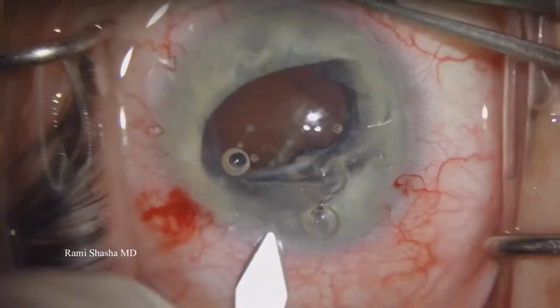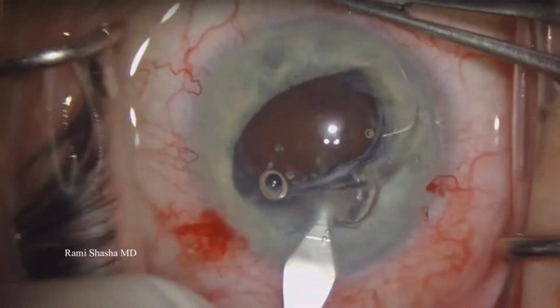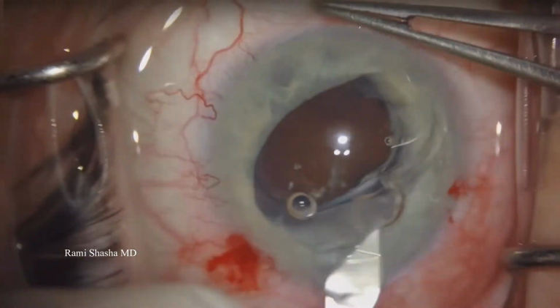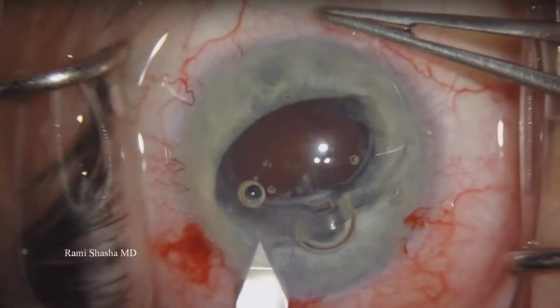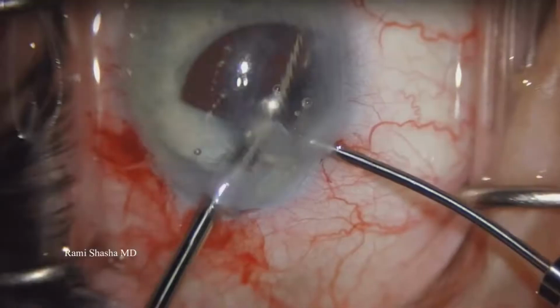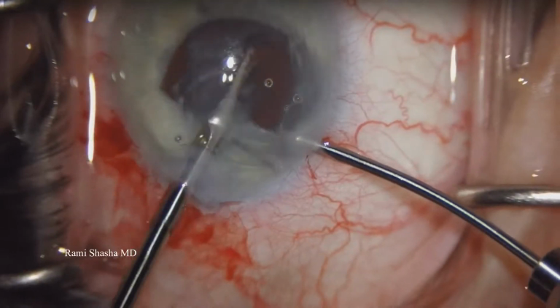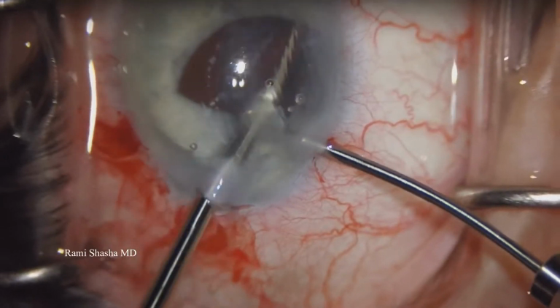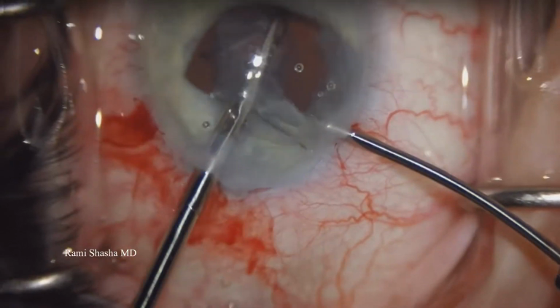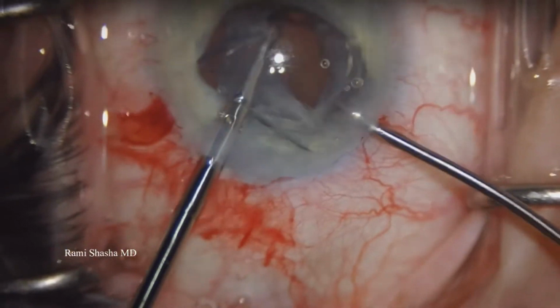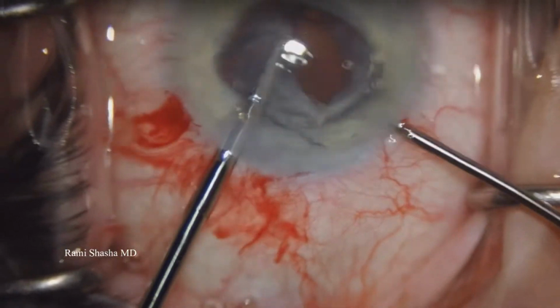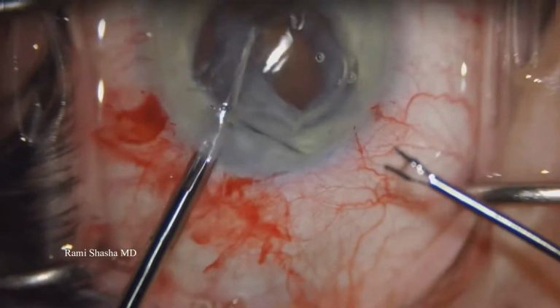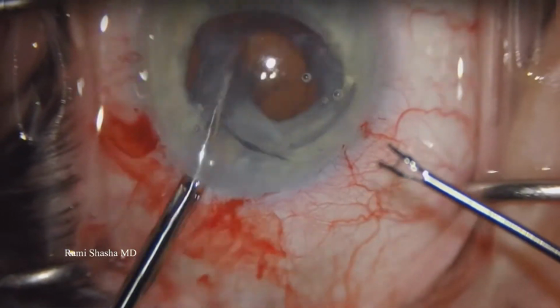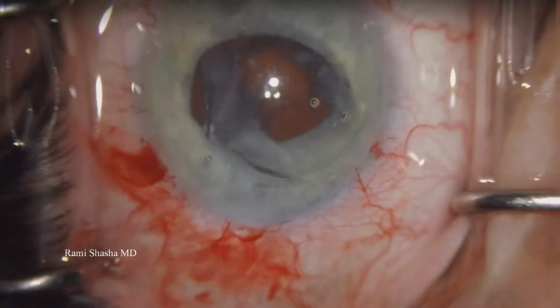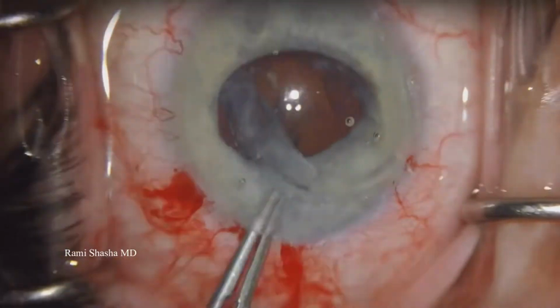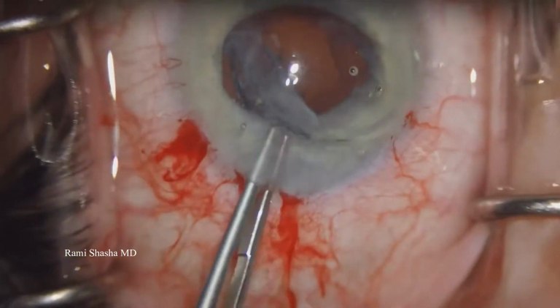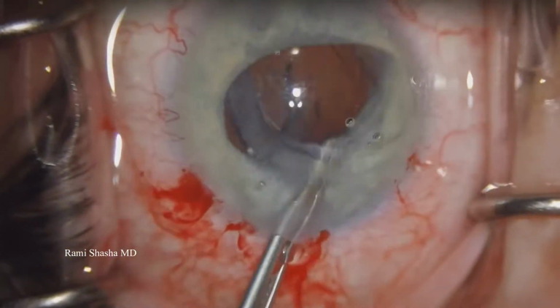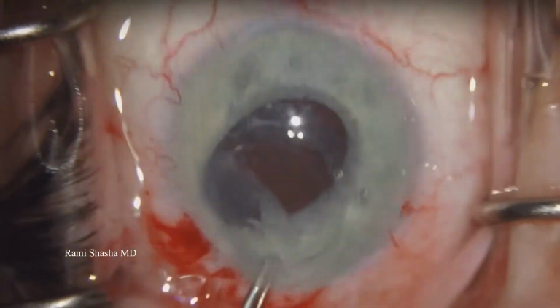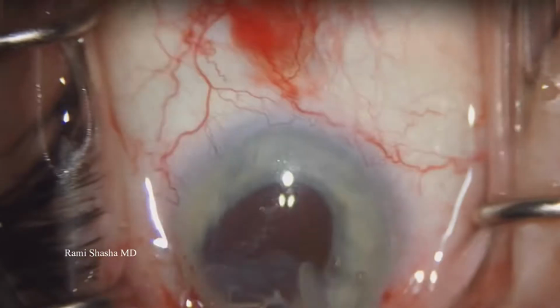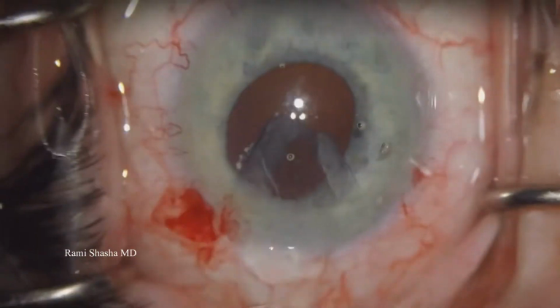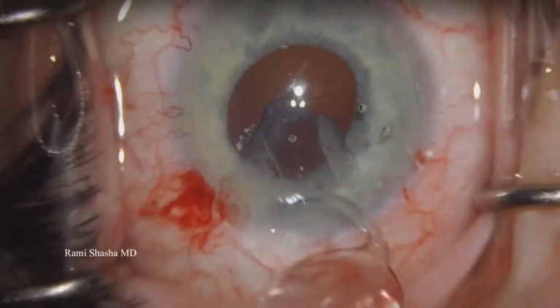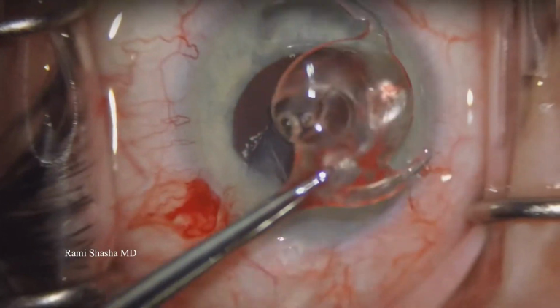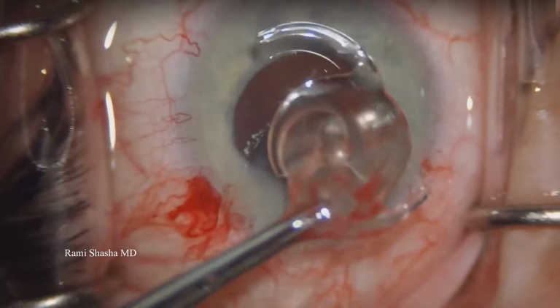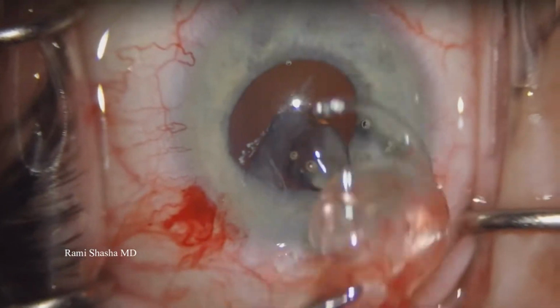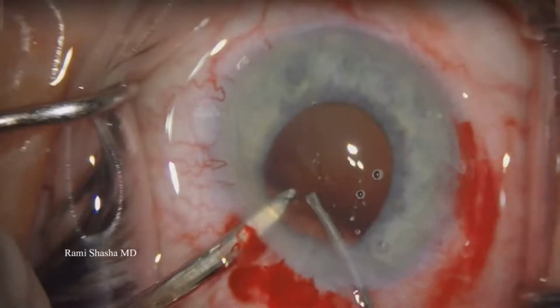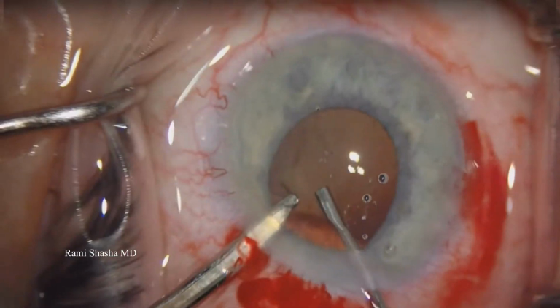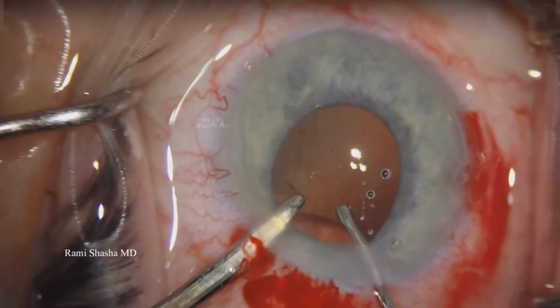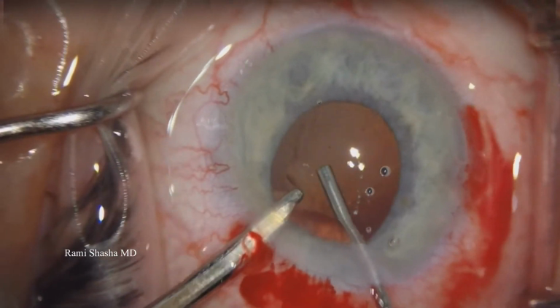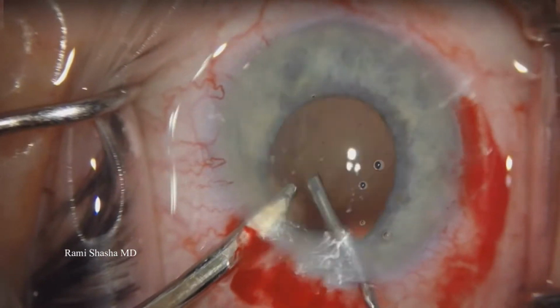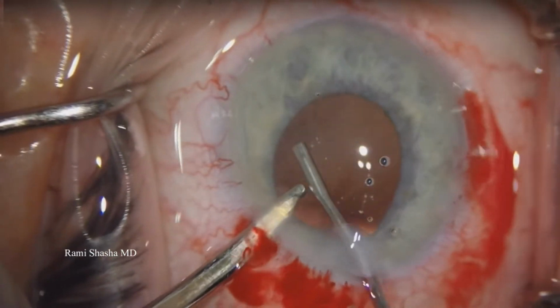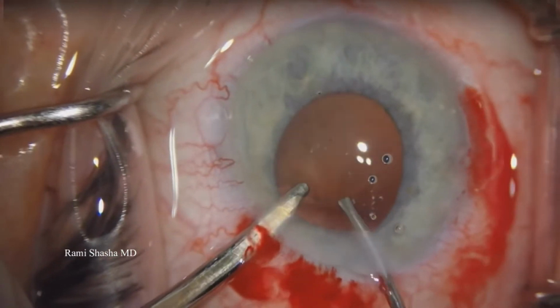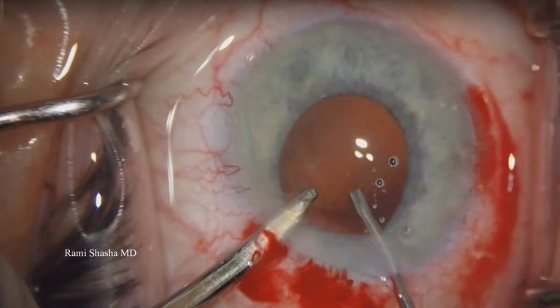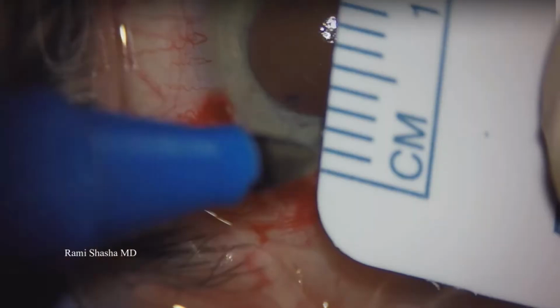I'm prolapsing the IOL capsular bag complex, cutting it, and then explanting it. And then I'm going to proceed with anterior vitrectomy.